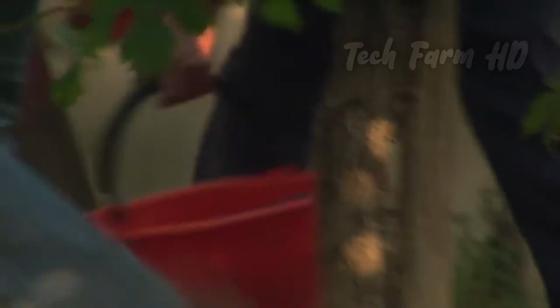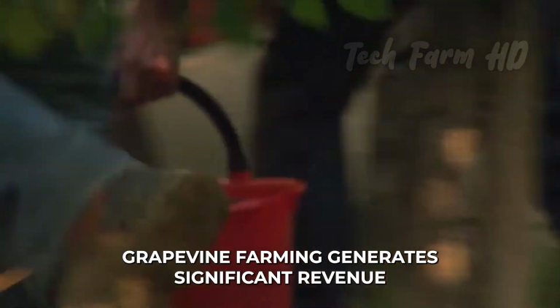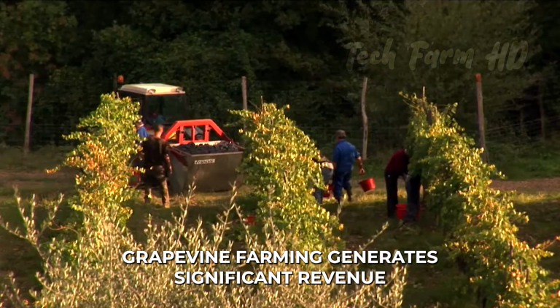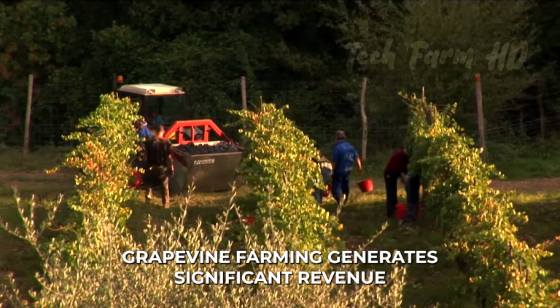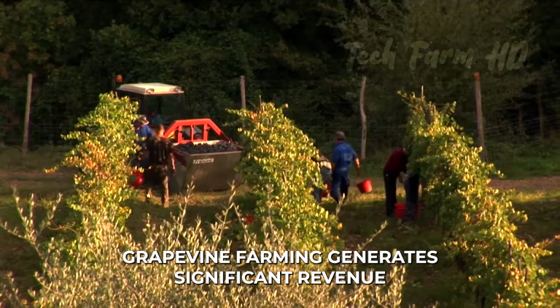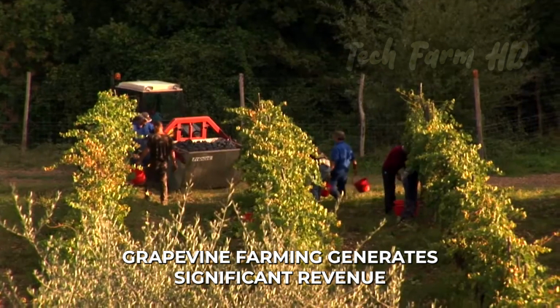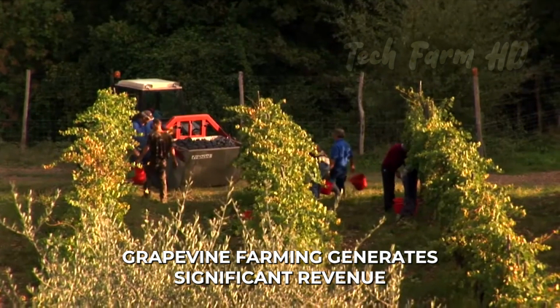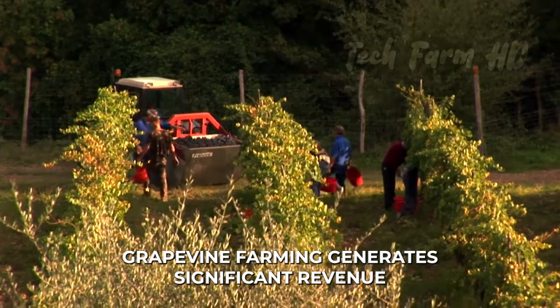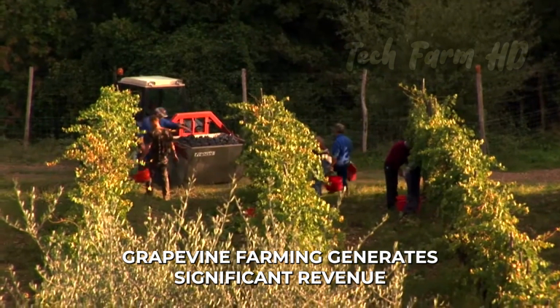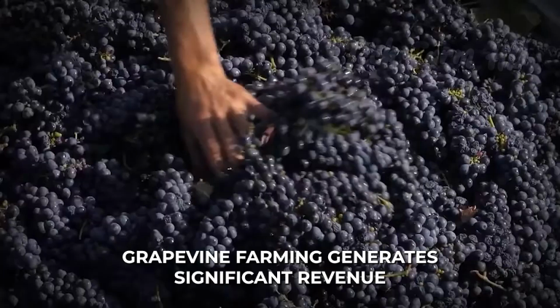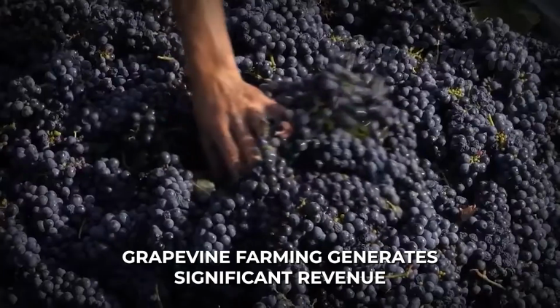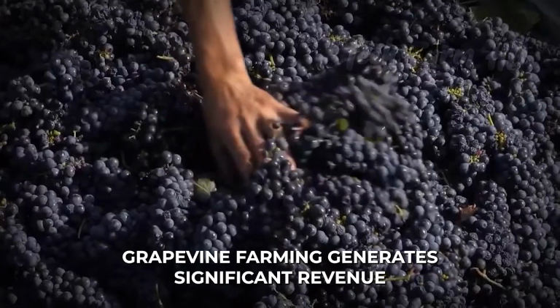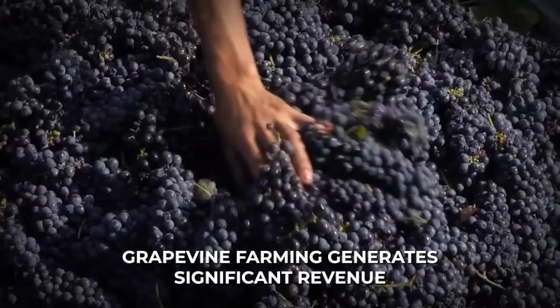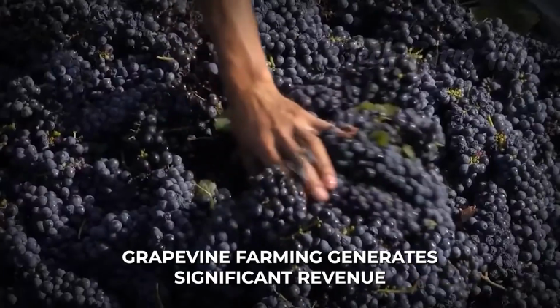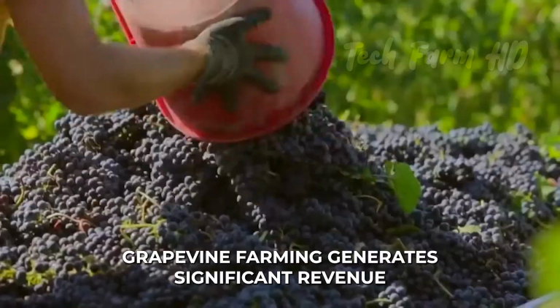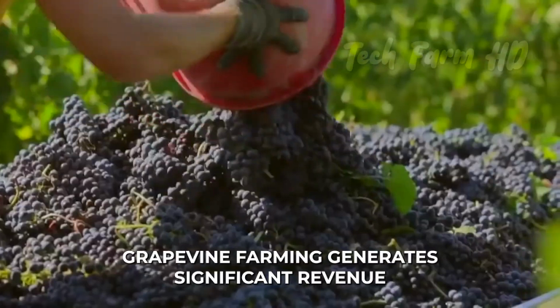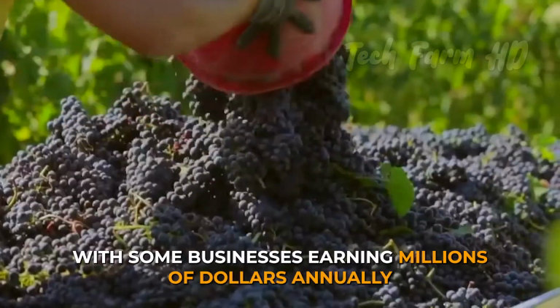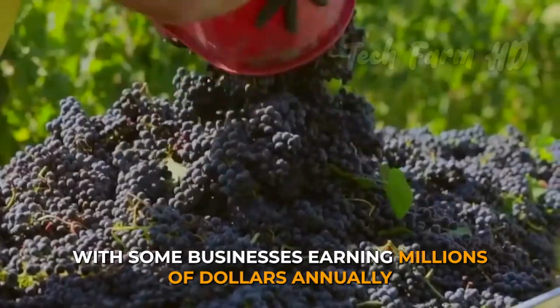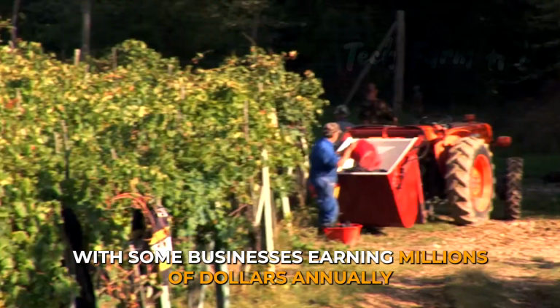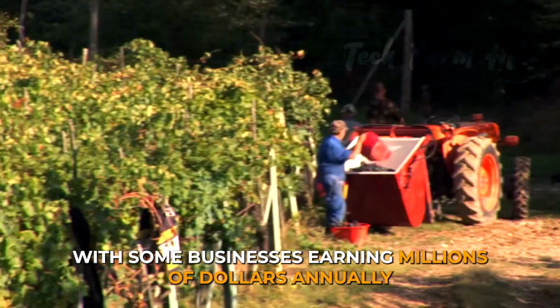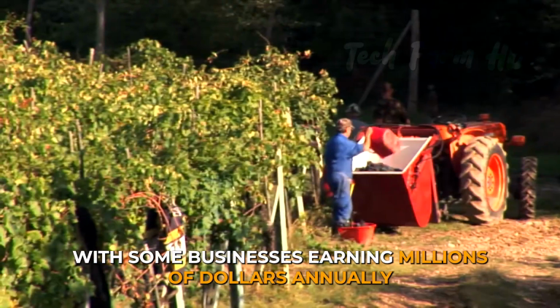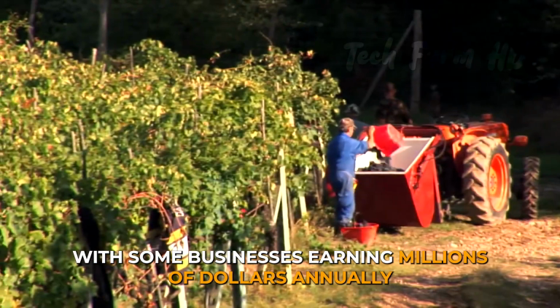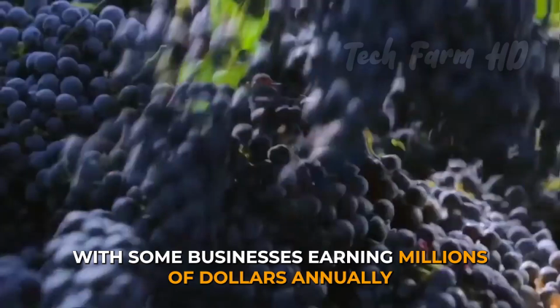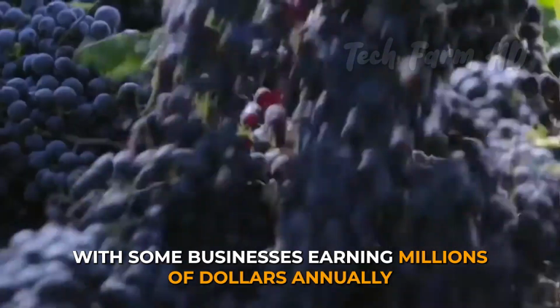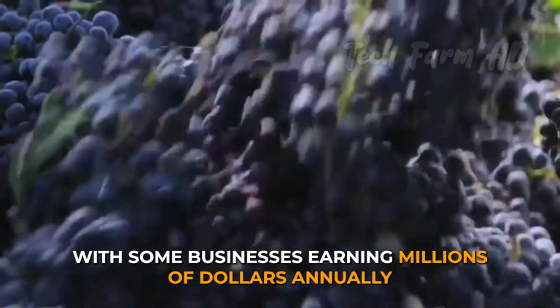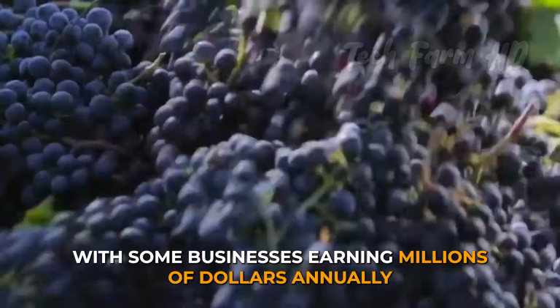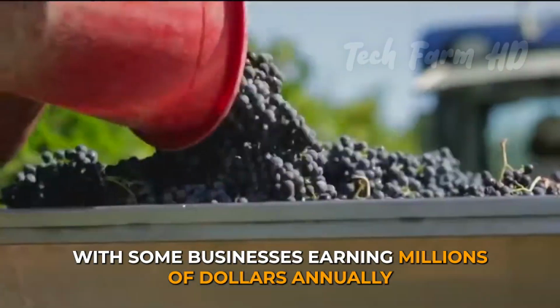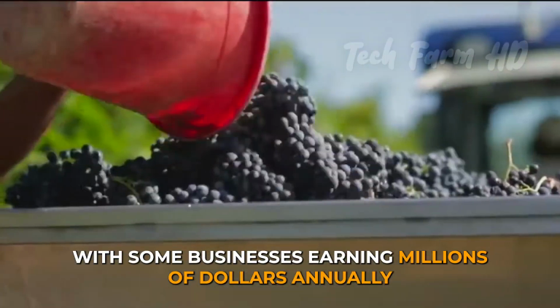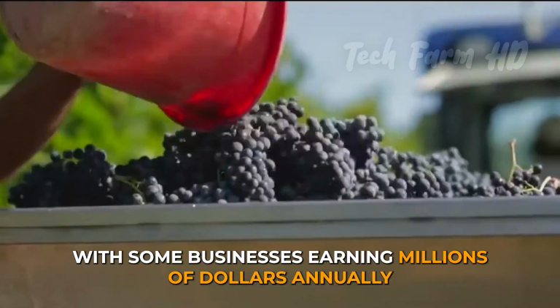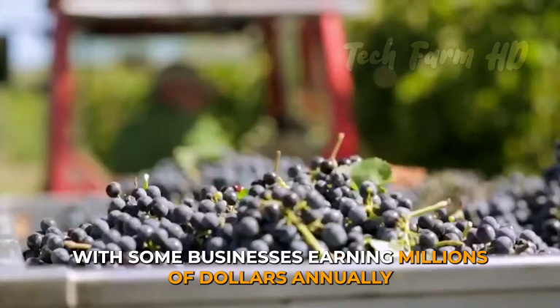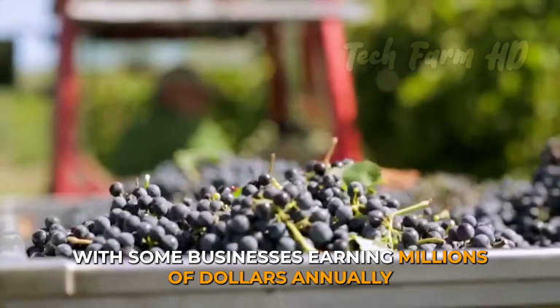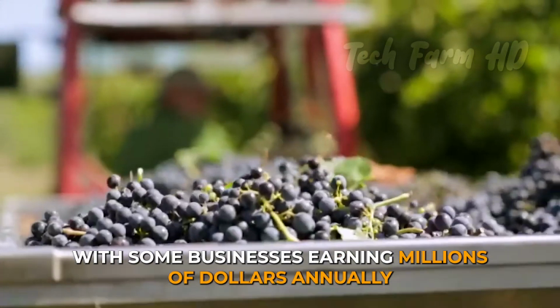Grapevine farming generates significant revenue, with some businesses earning millions of dollars annually.